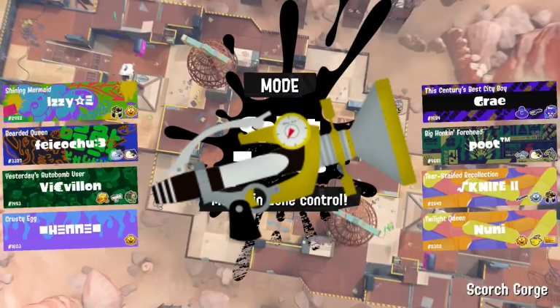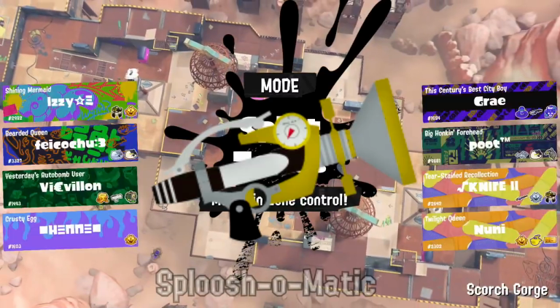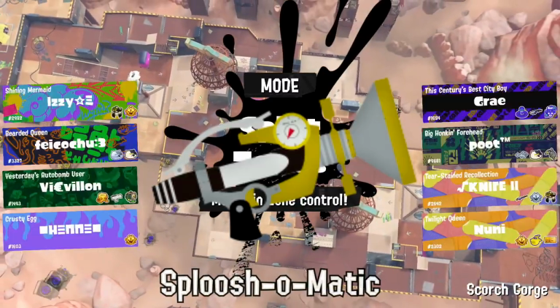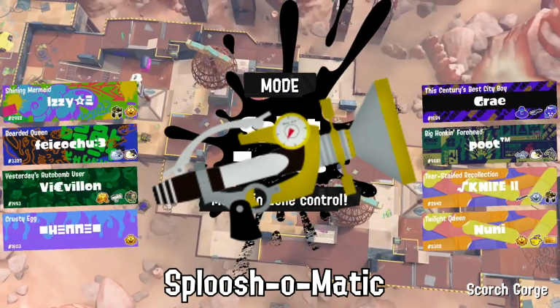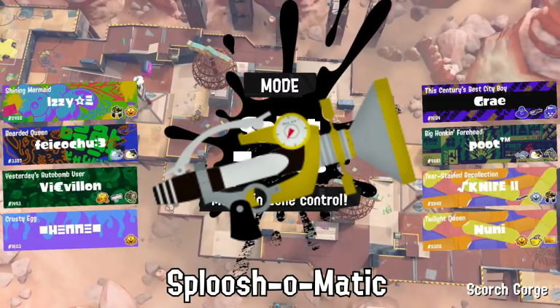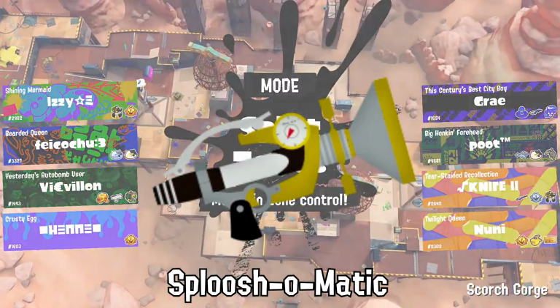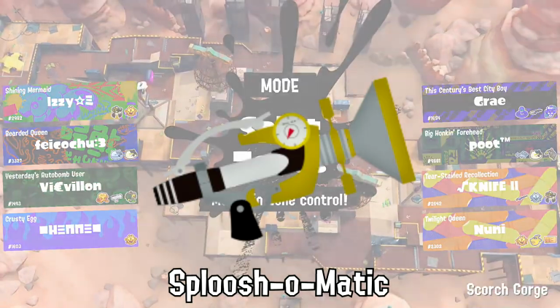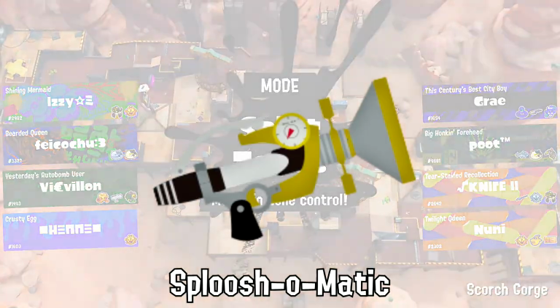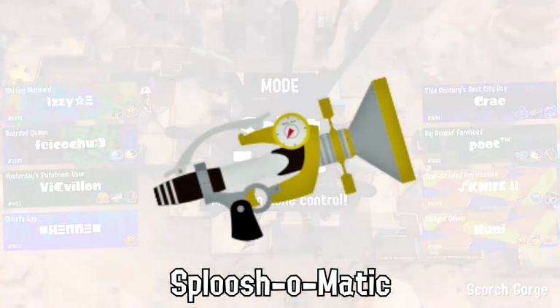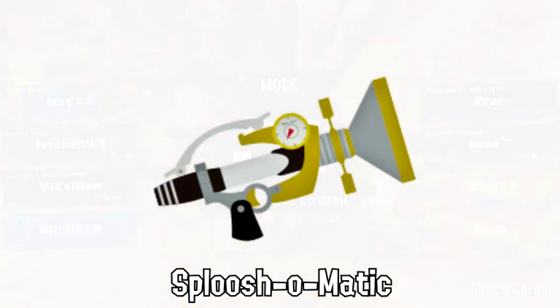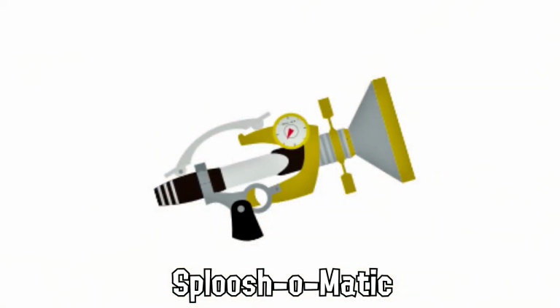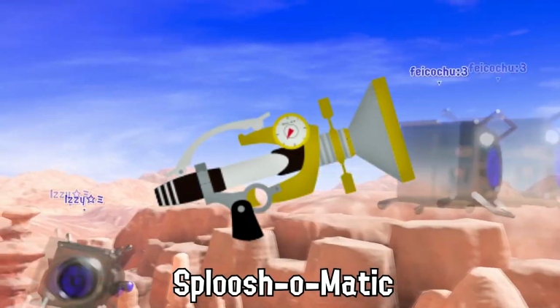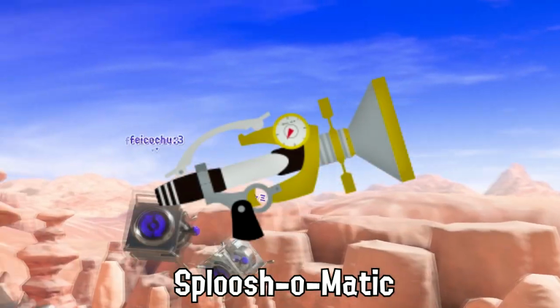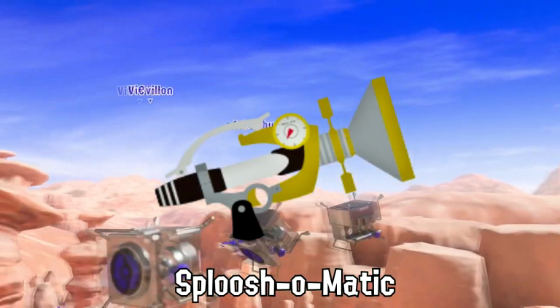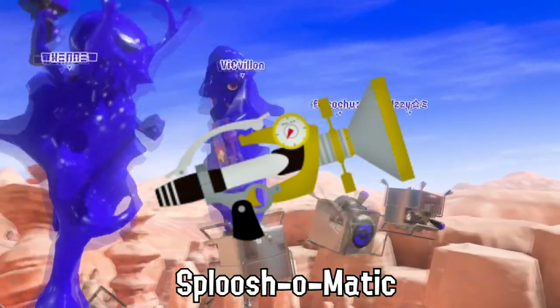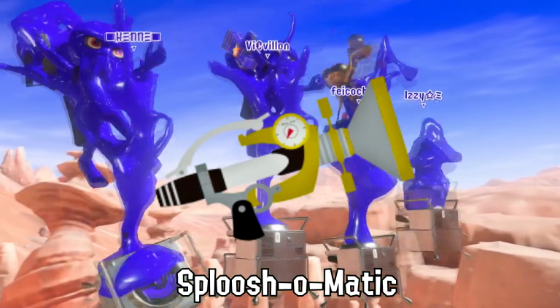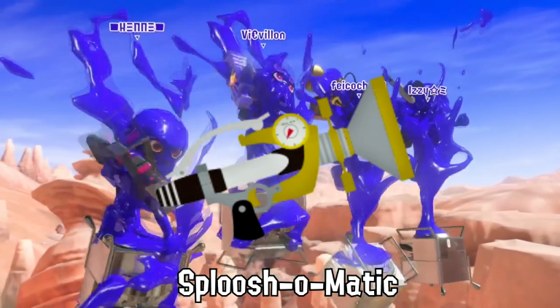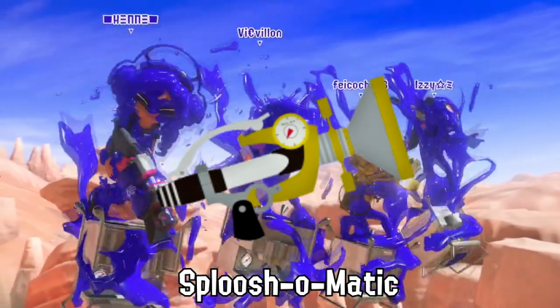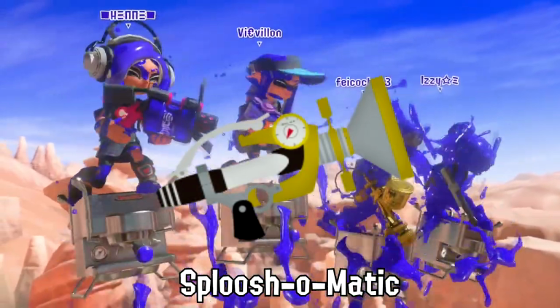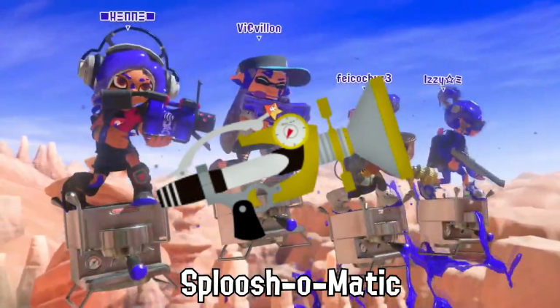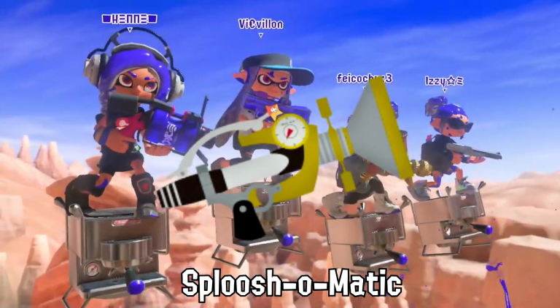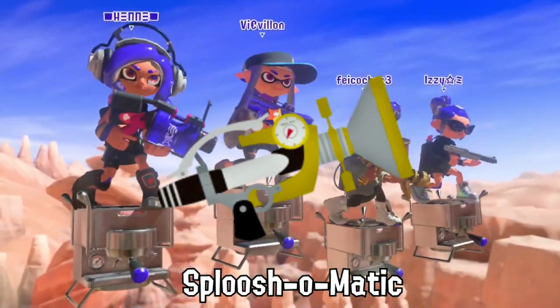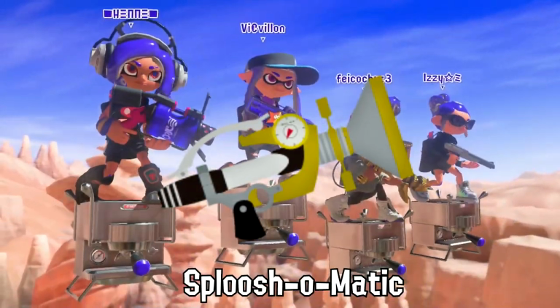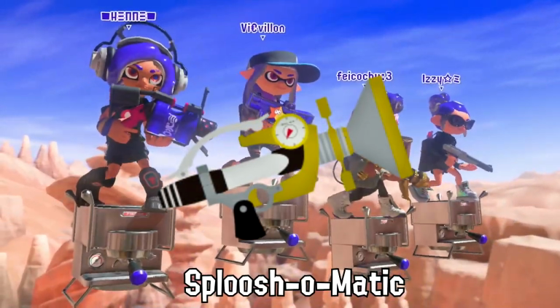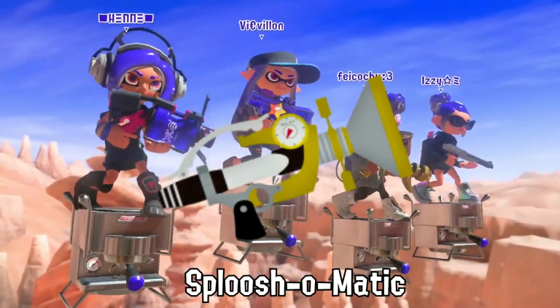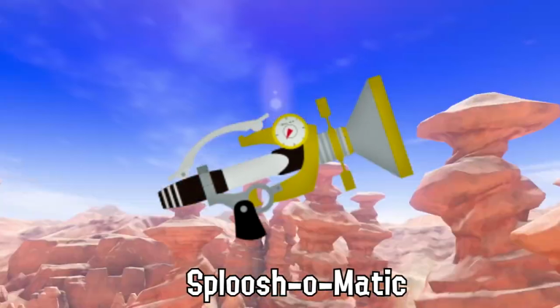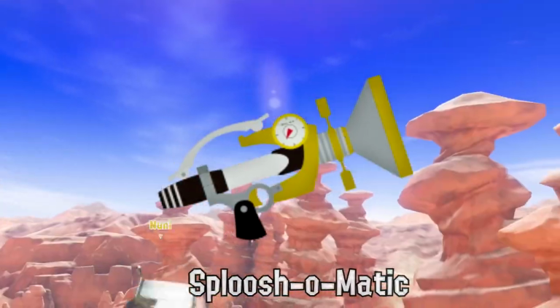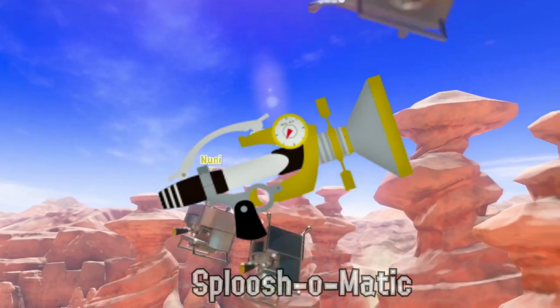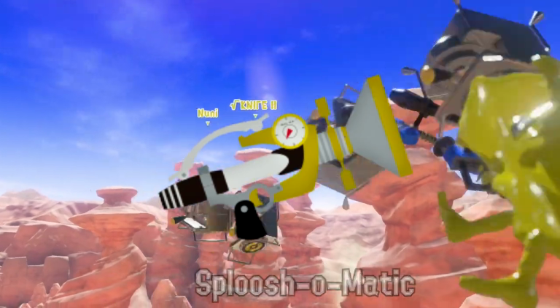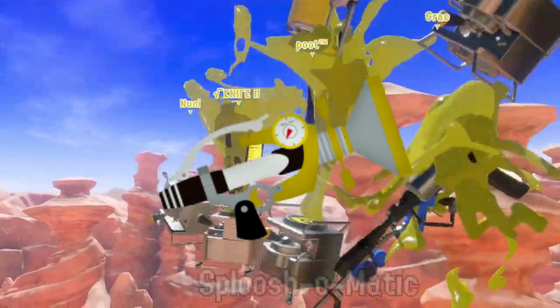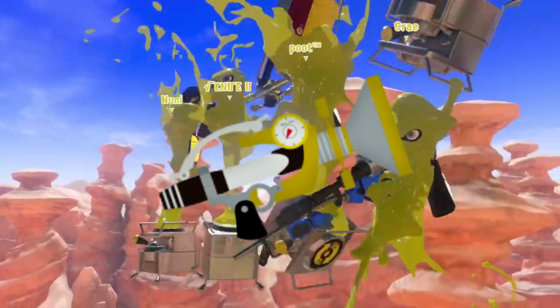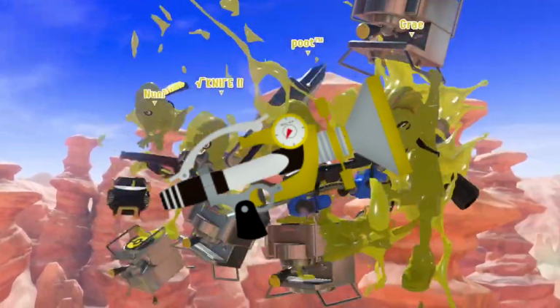The Sploosh-o-matic is considered by some to be the first weapon in Splatoon that you could wear on your head between matches.